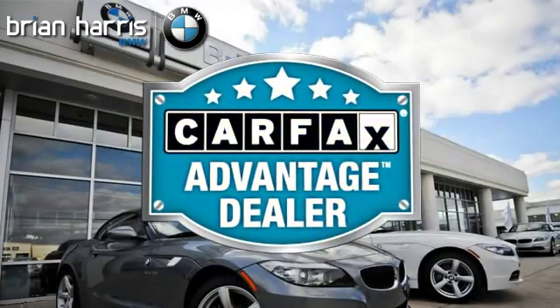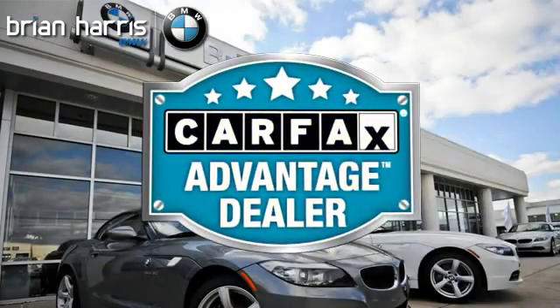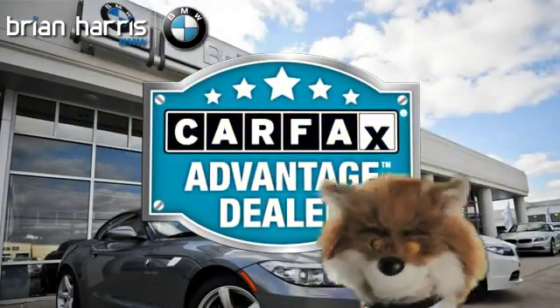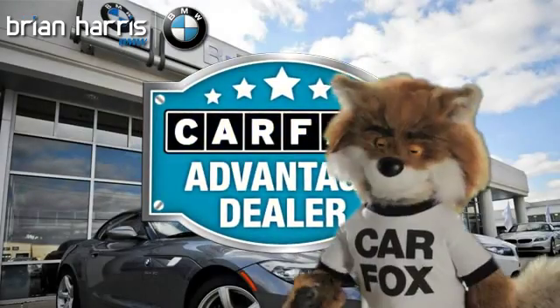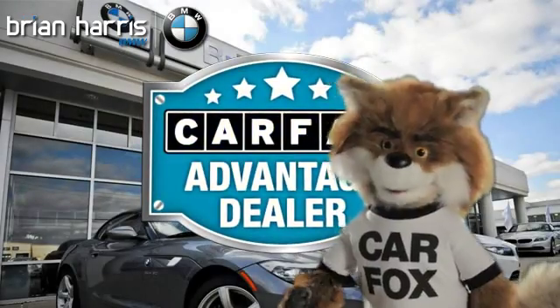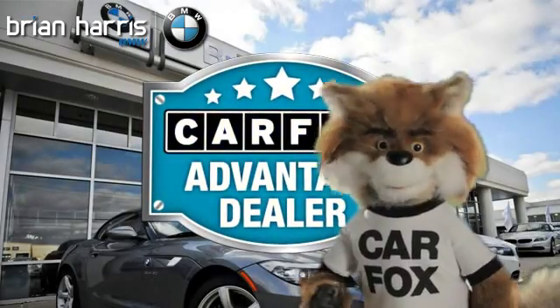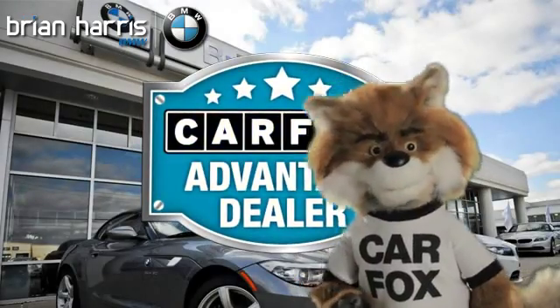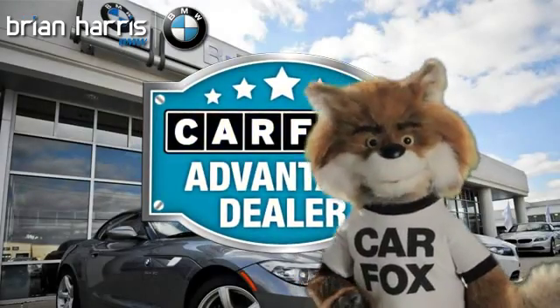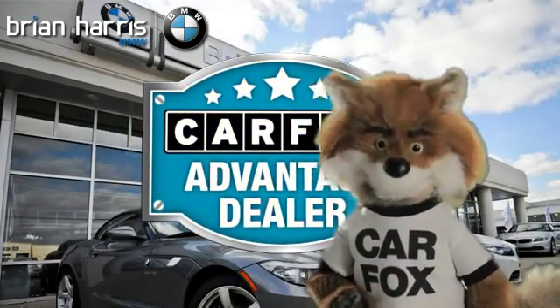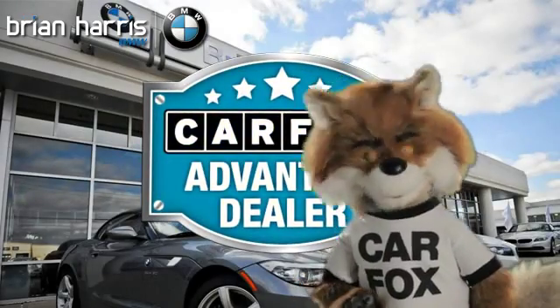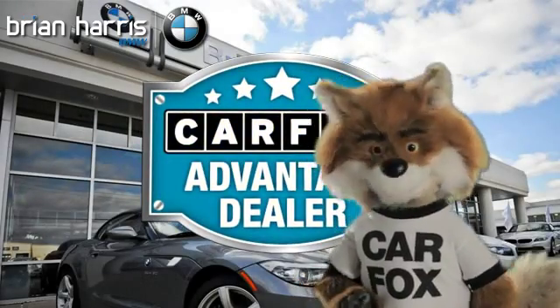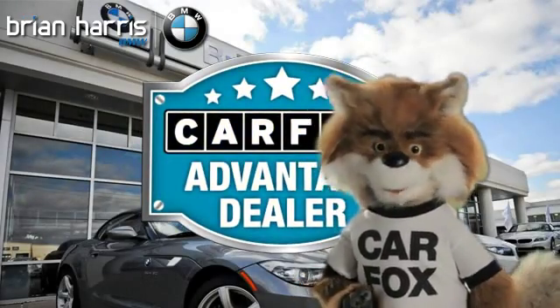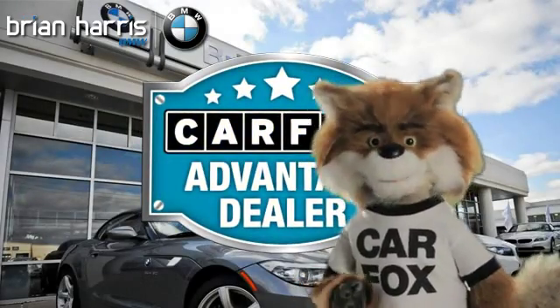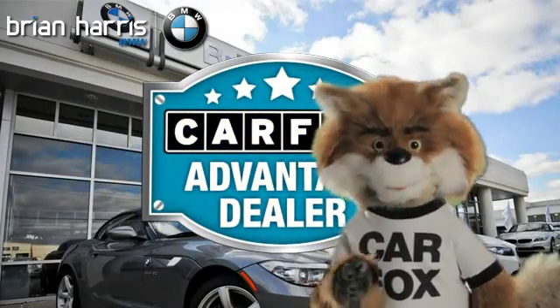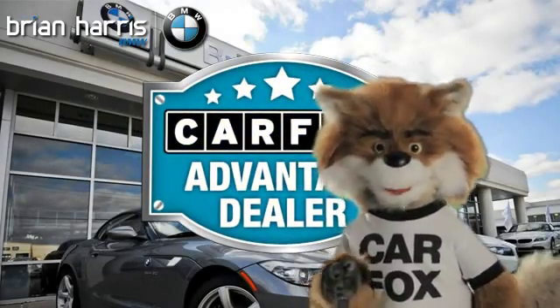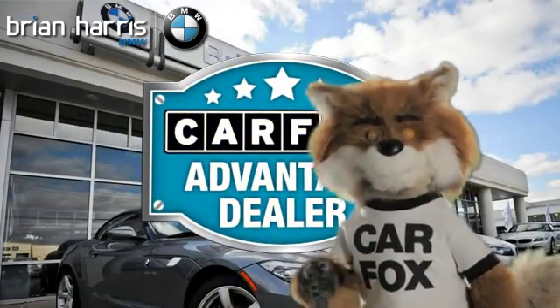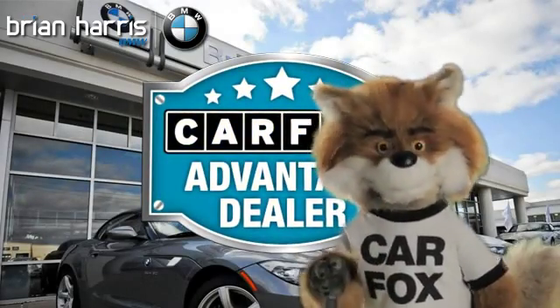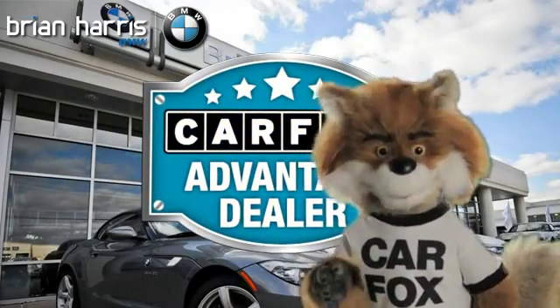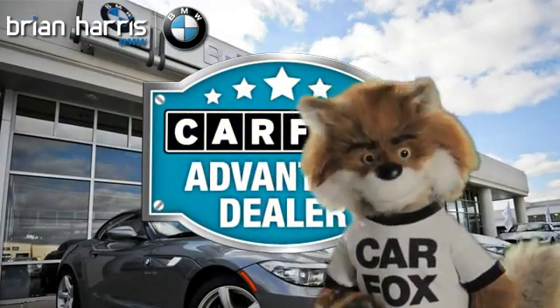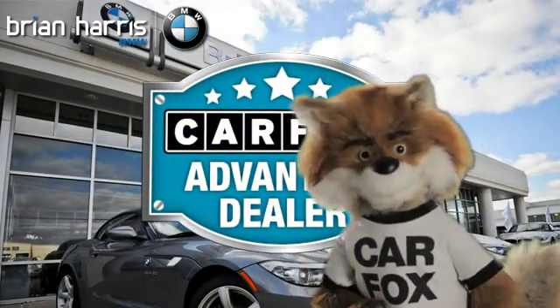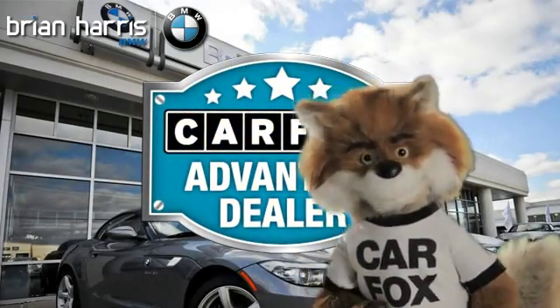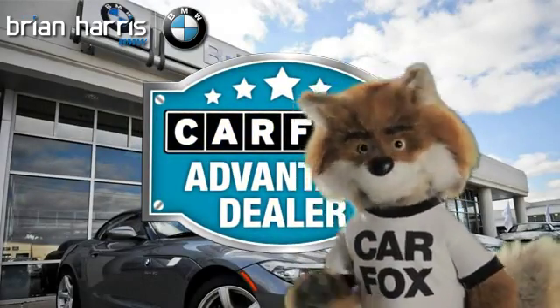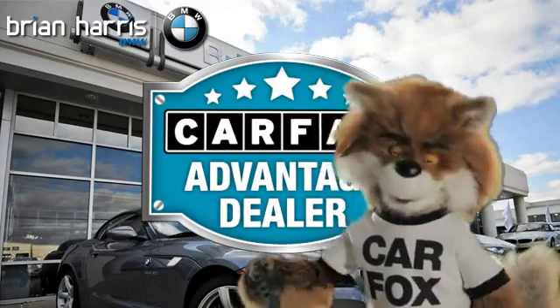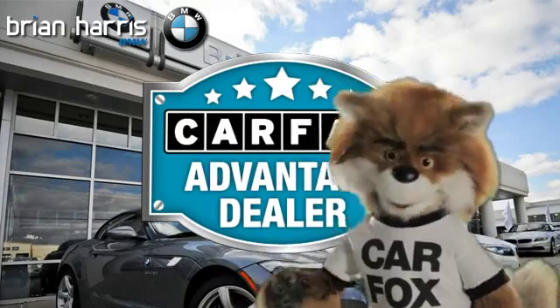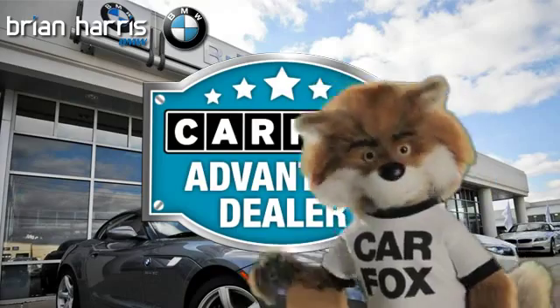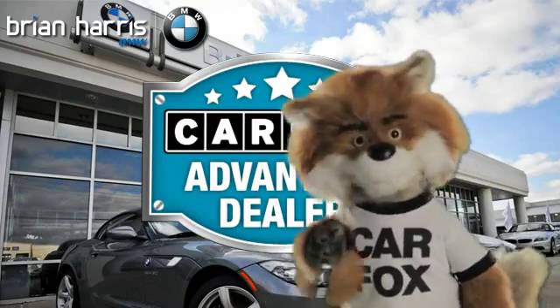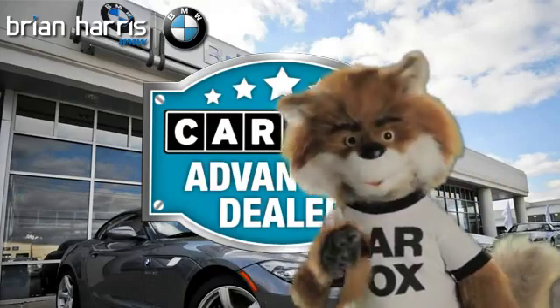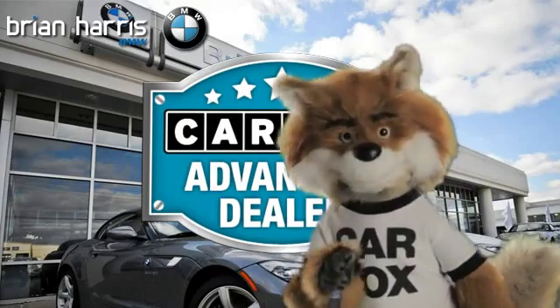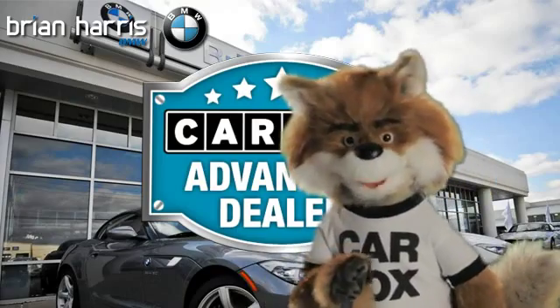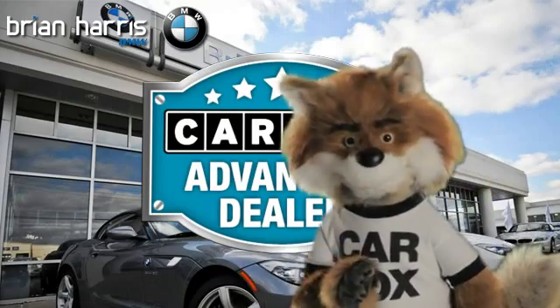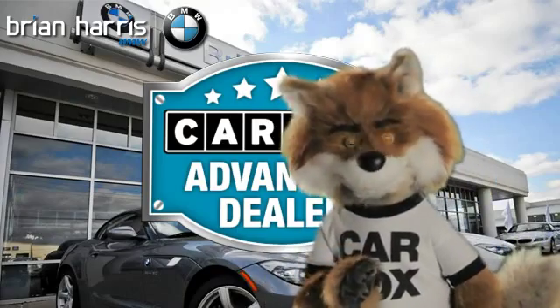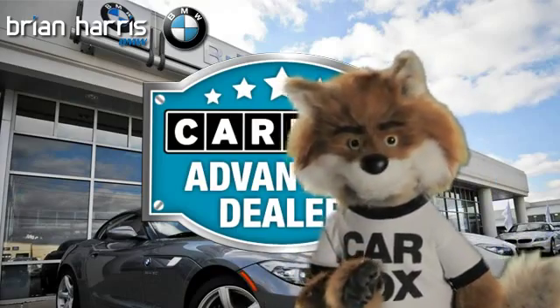Just say show me the Carfax at Brian Harris BMW, a Carfax Advantage dealer.